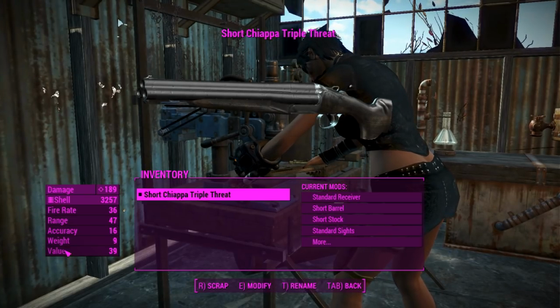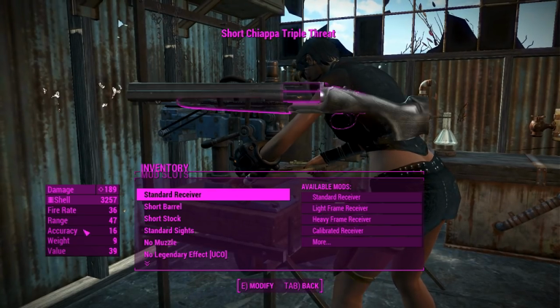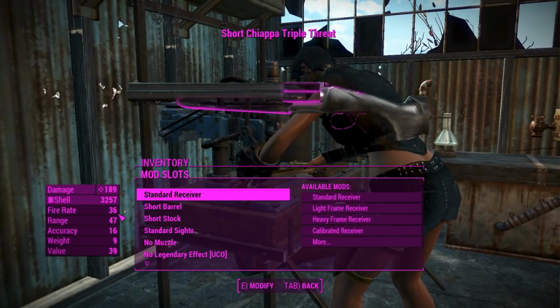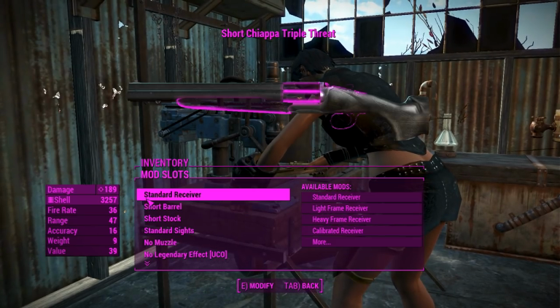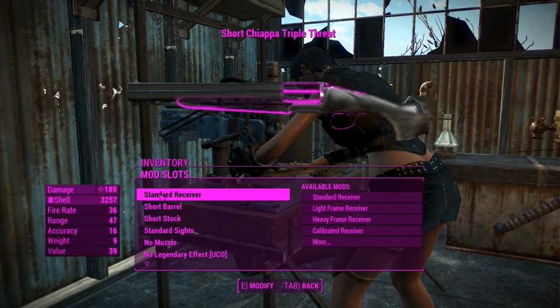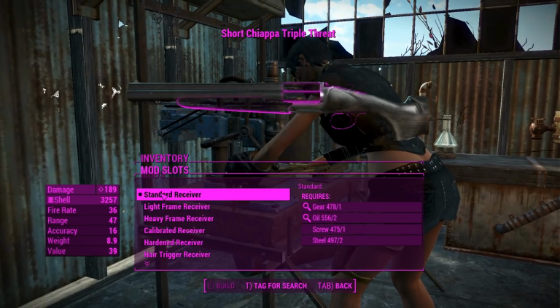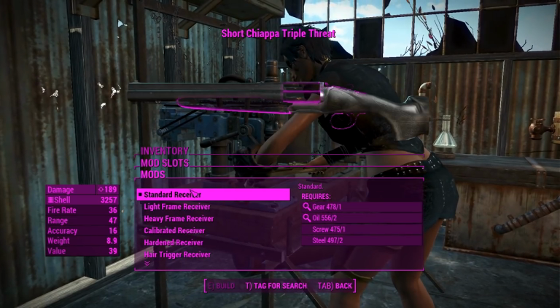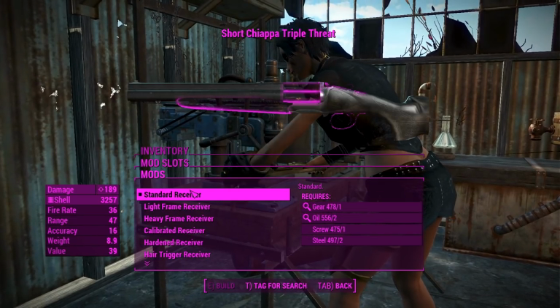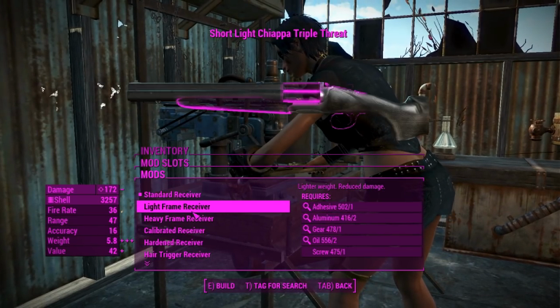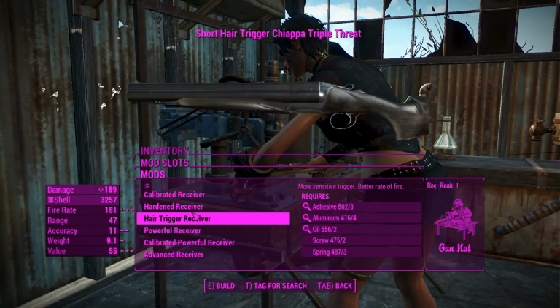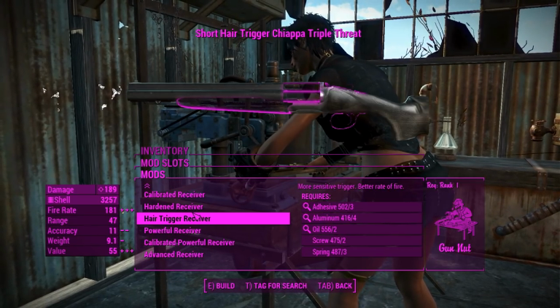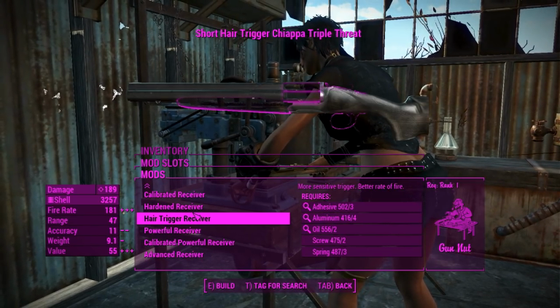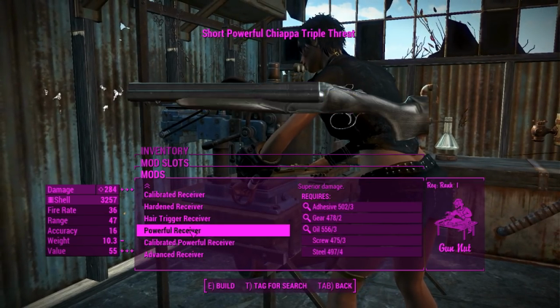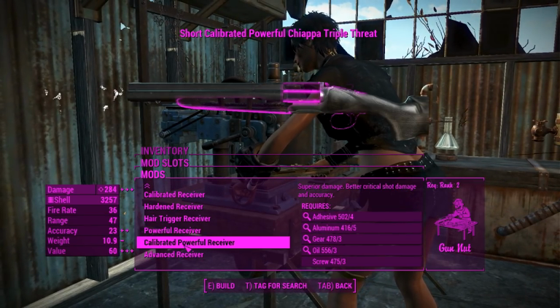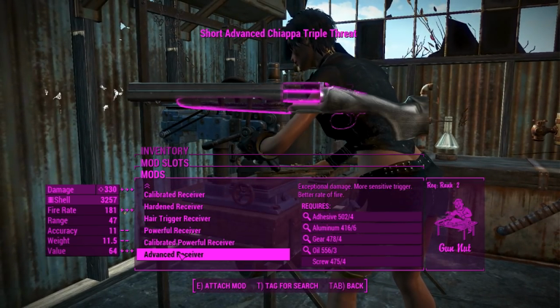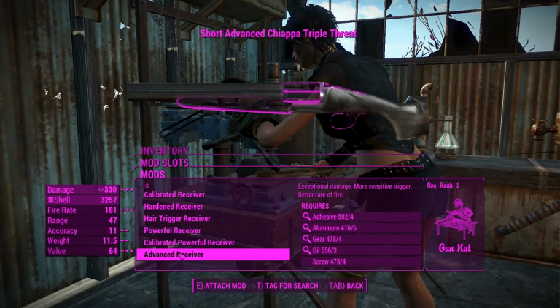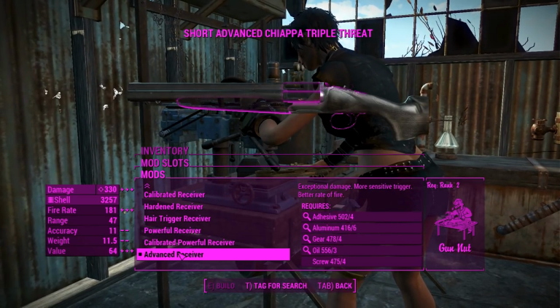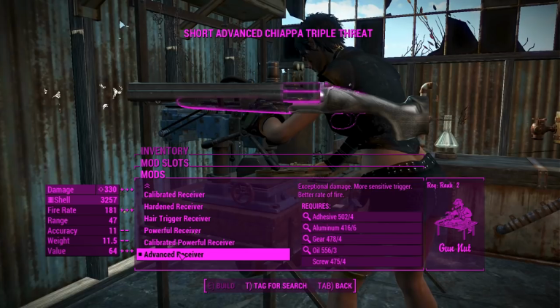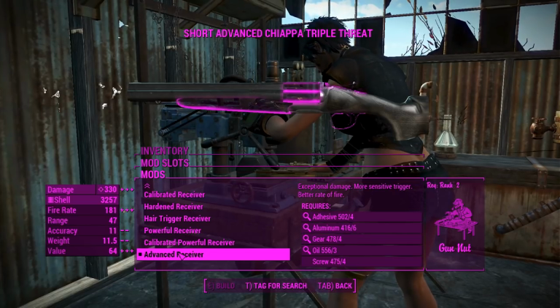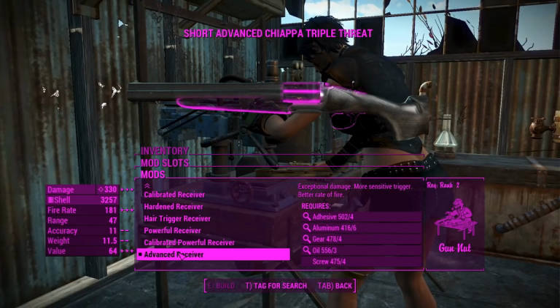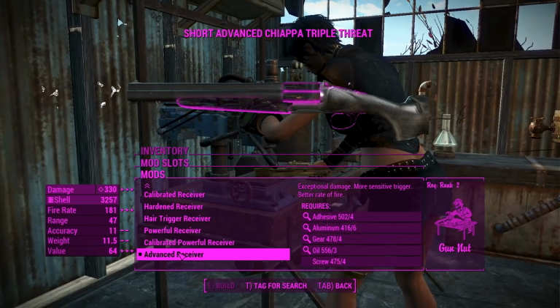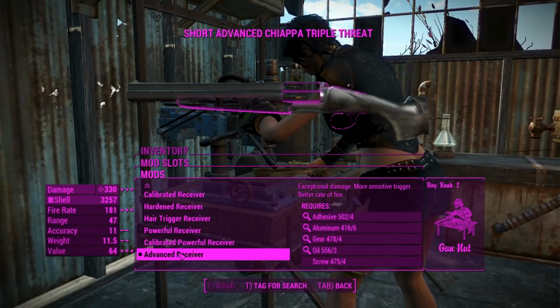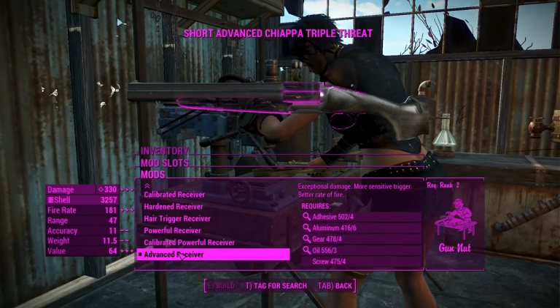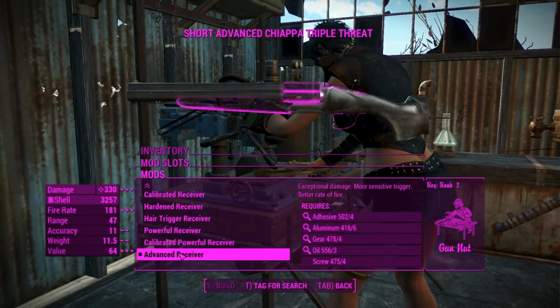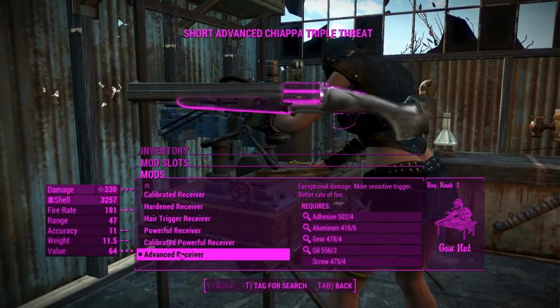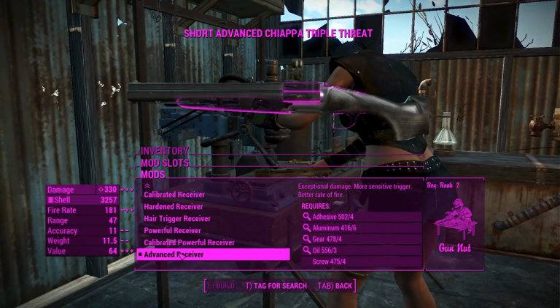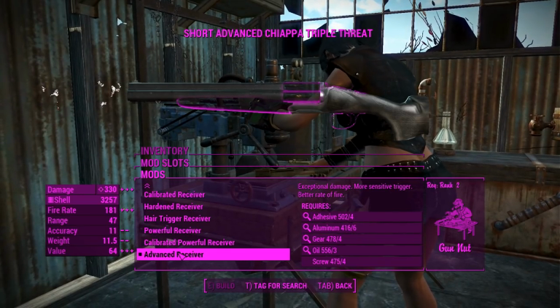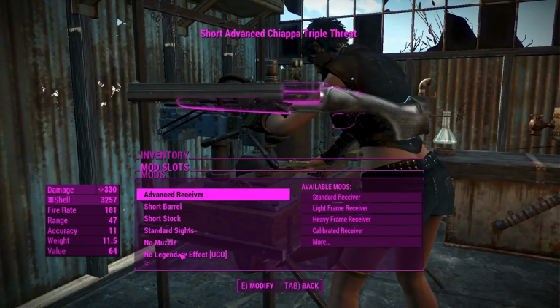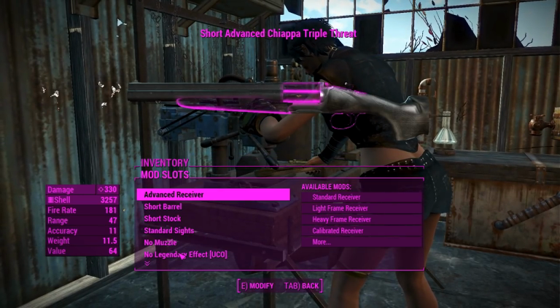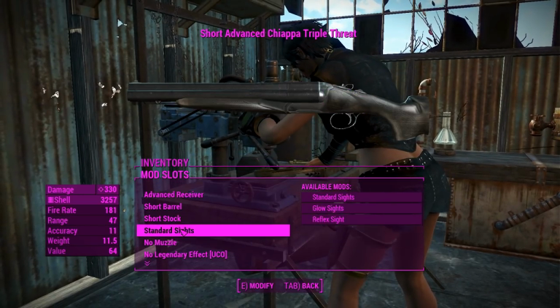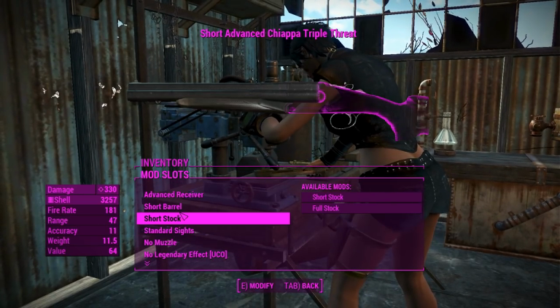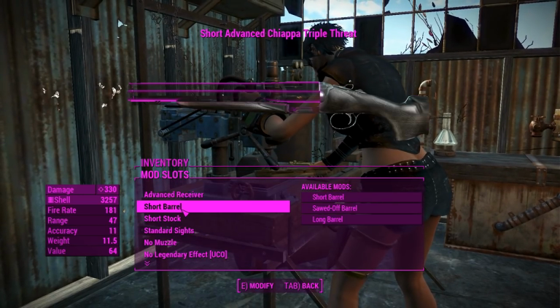Getting into these attachments - first of all, we've got the receivers. They follow the same thing as the standard vanilla double barrel. We'll chuck that up to advance for the best DPS.